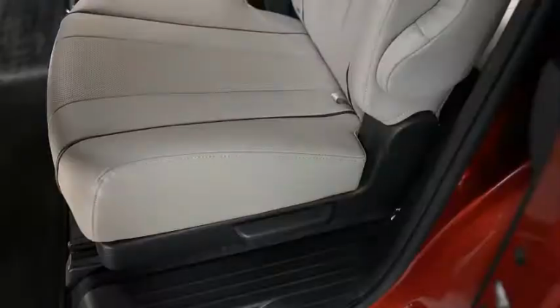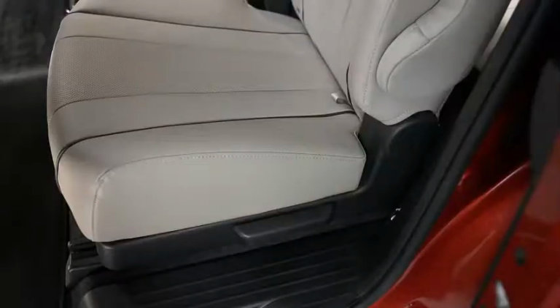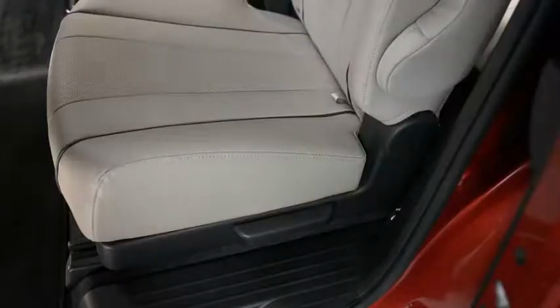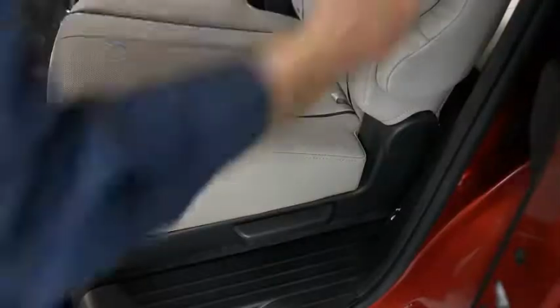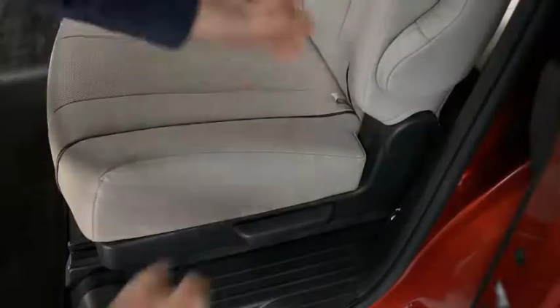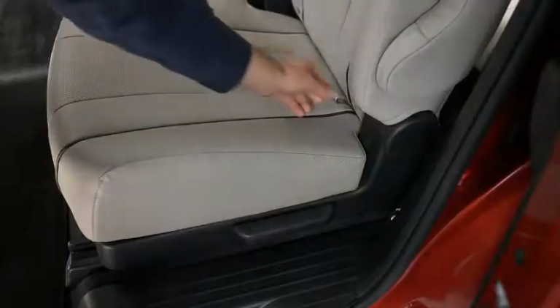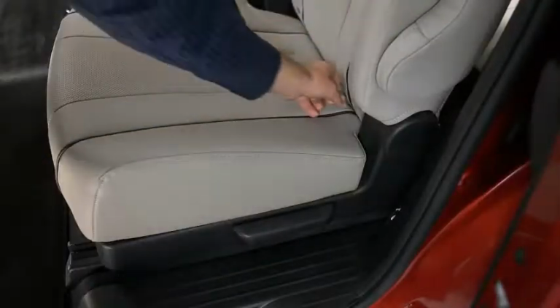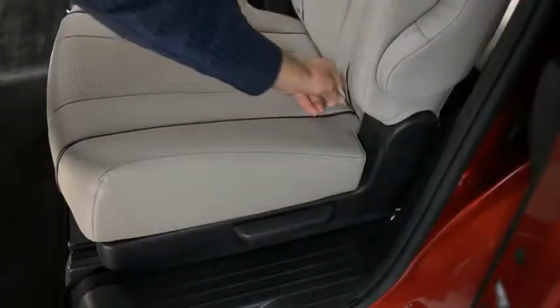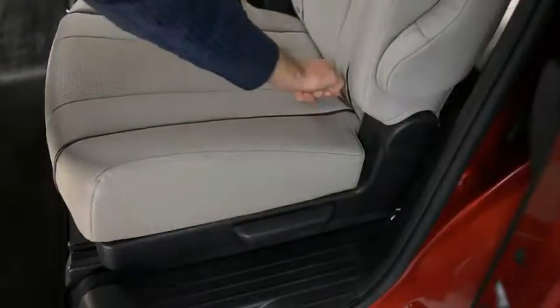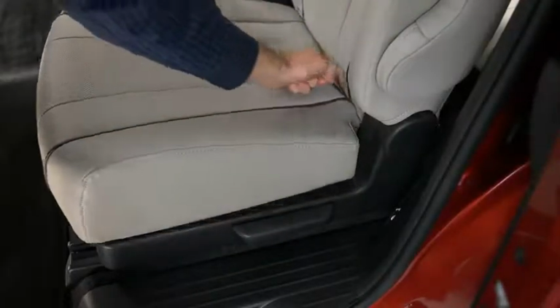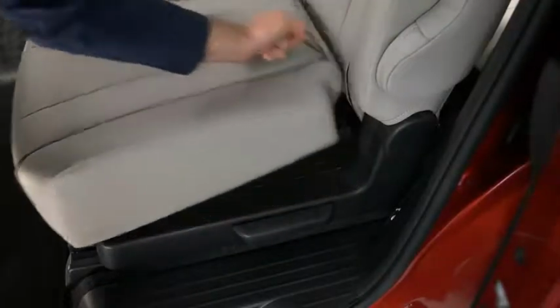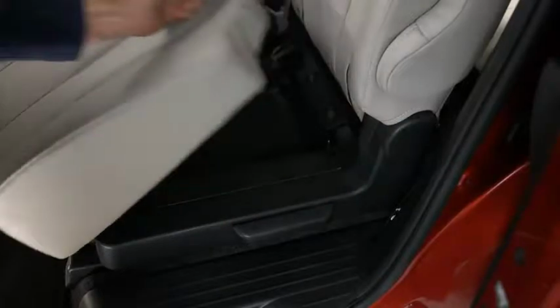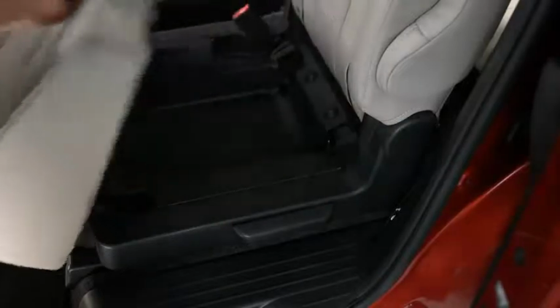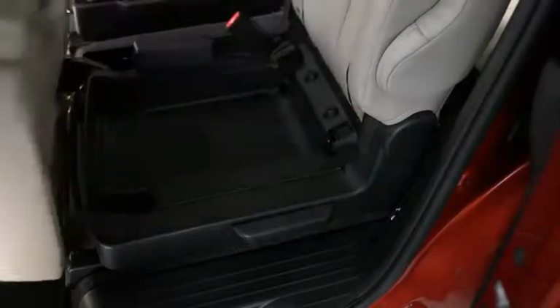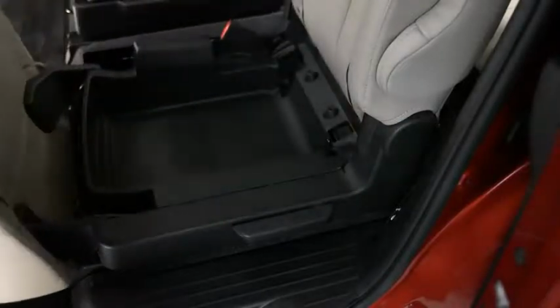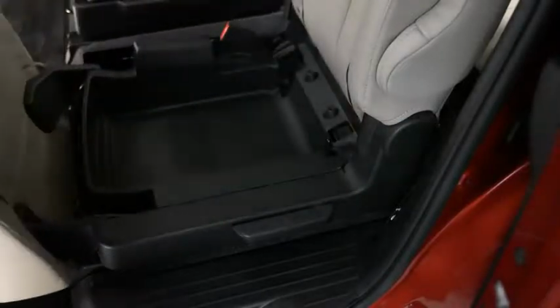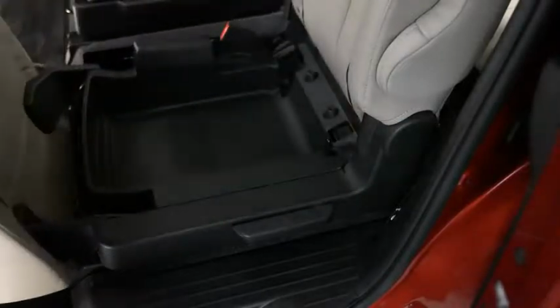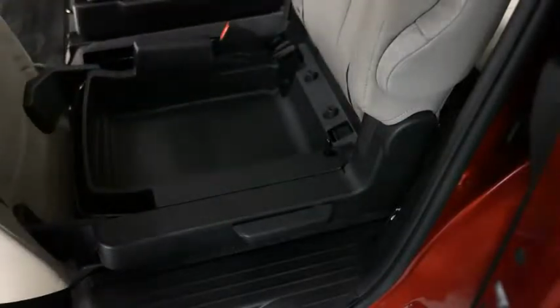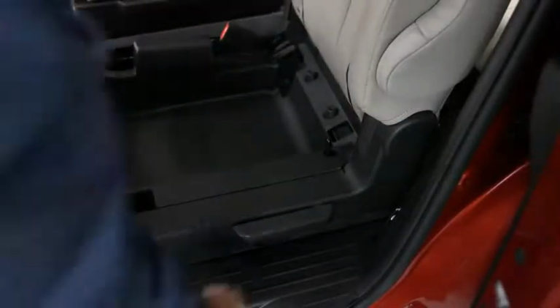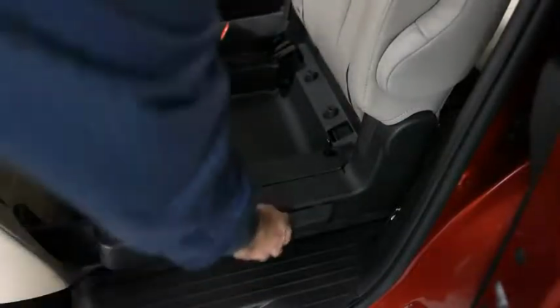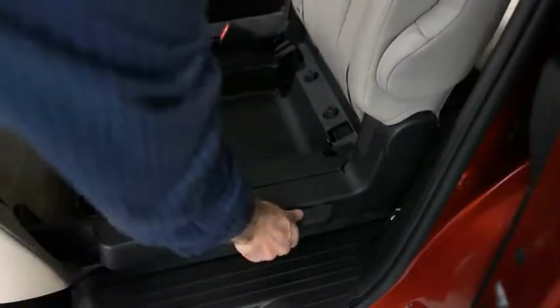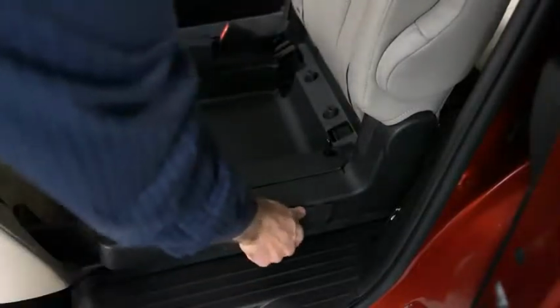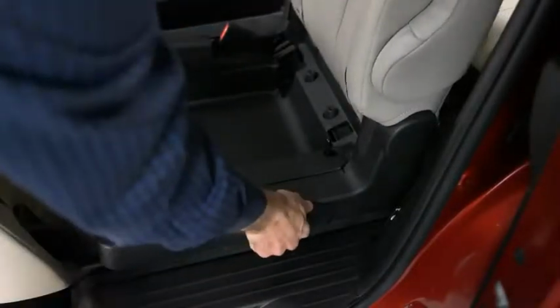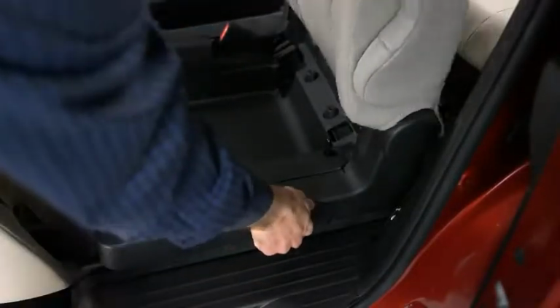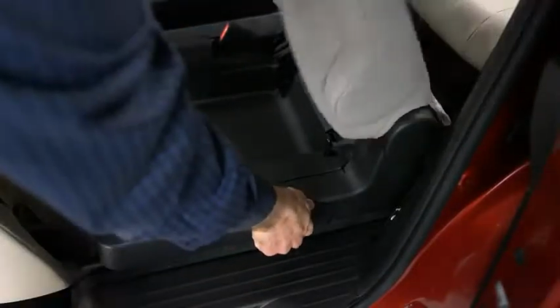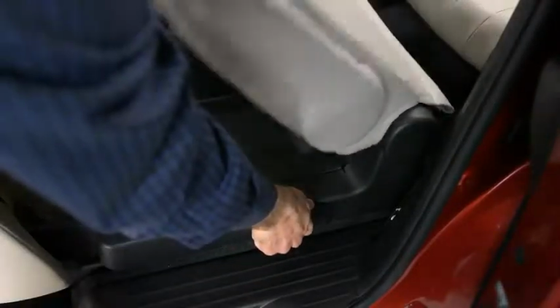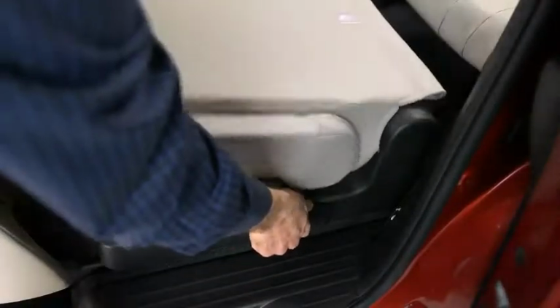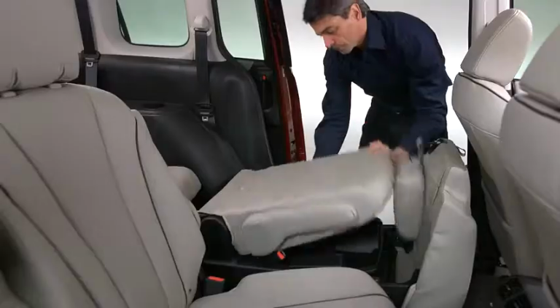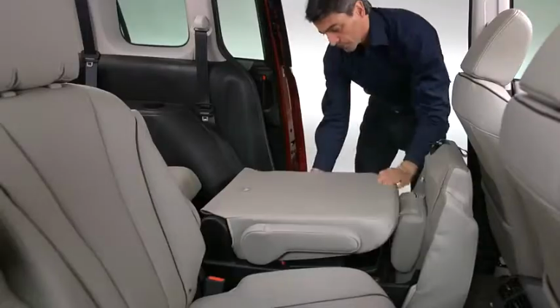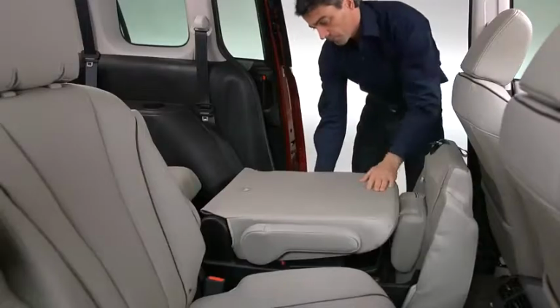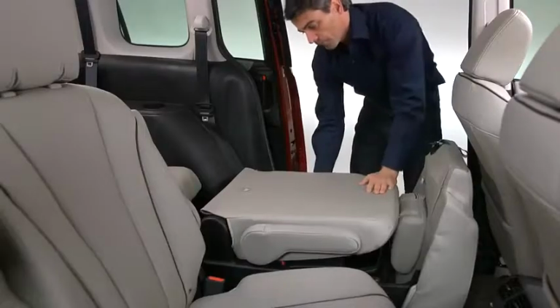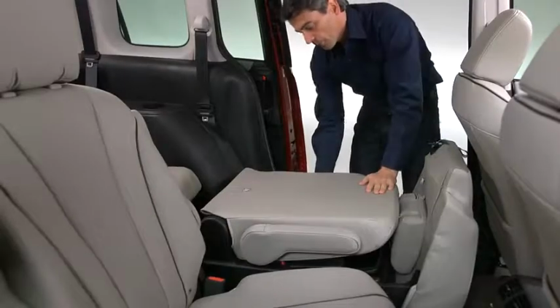Pull the strap and lift the end of the seat bottom up and forward. Raise the lever and fold the seat back forward.